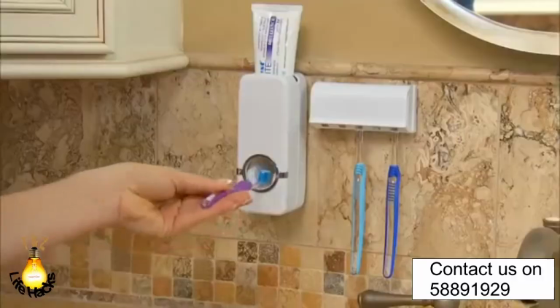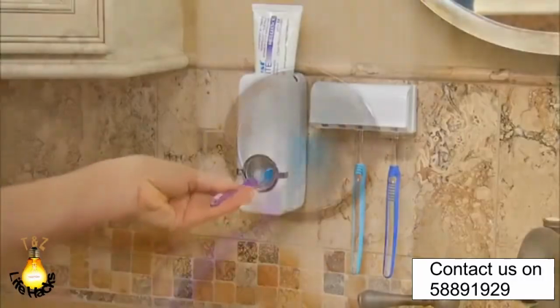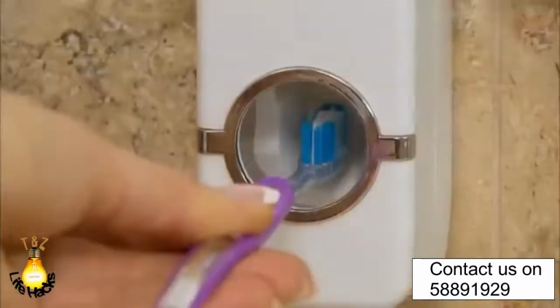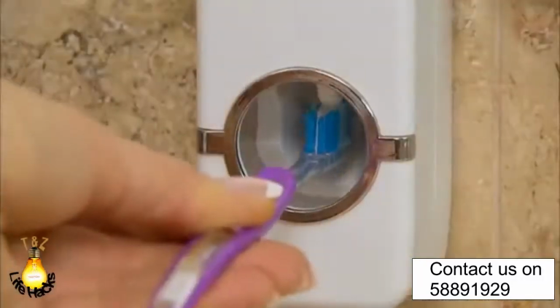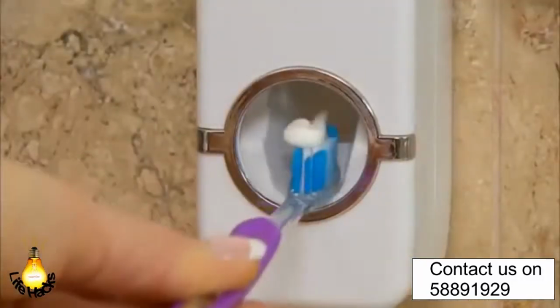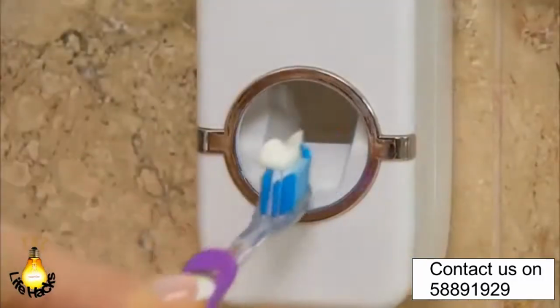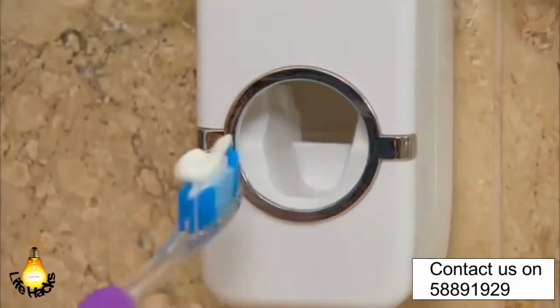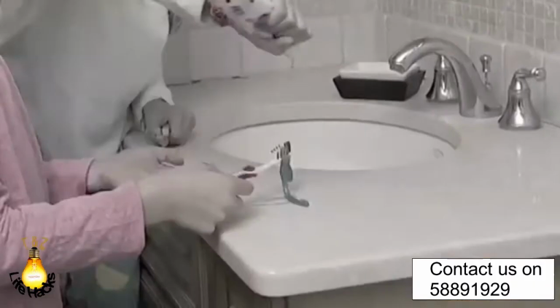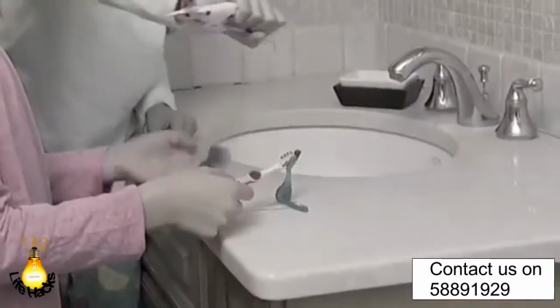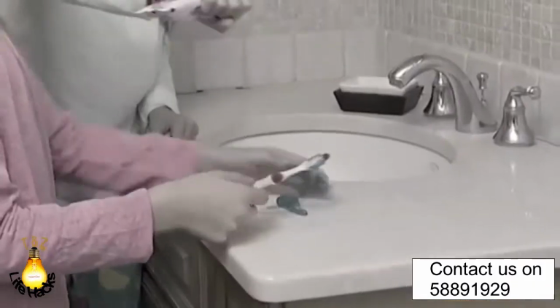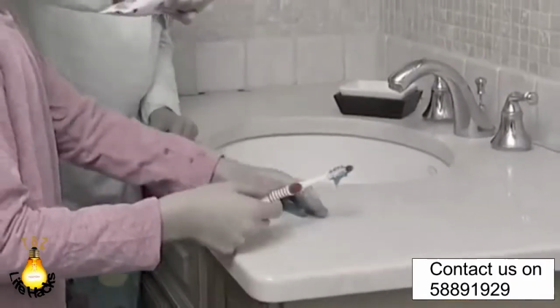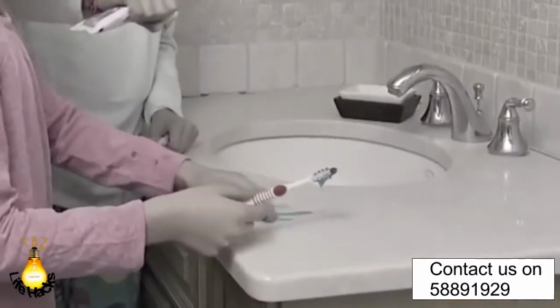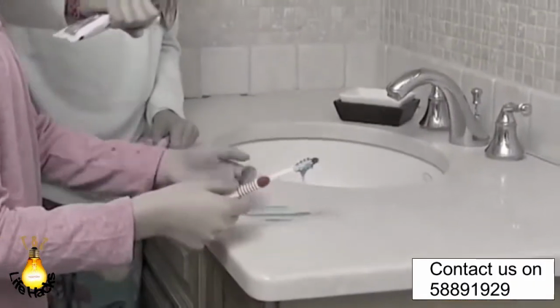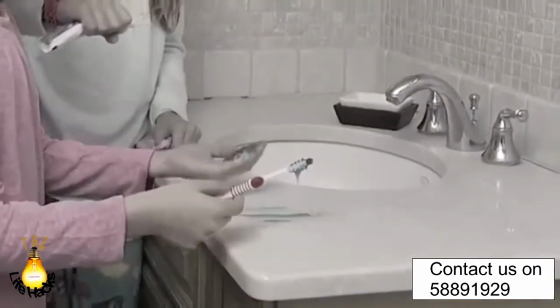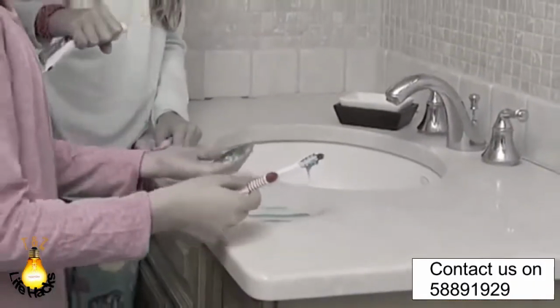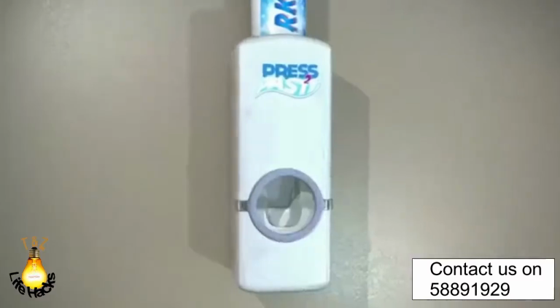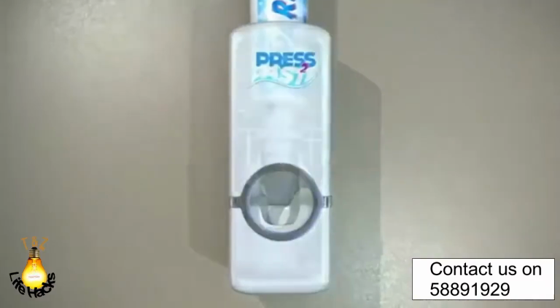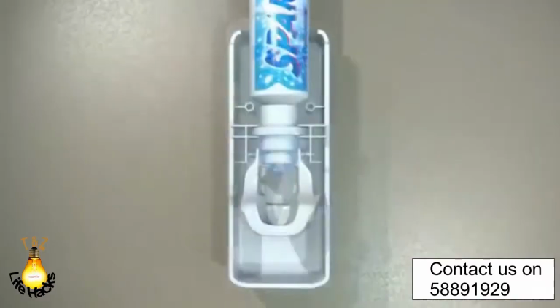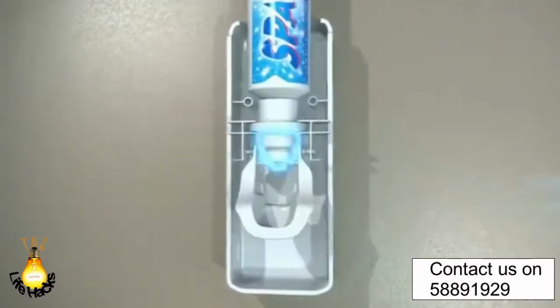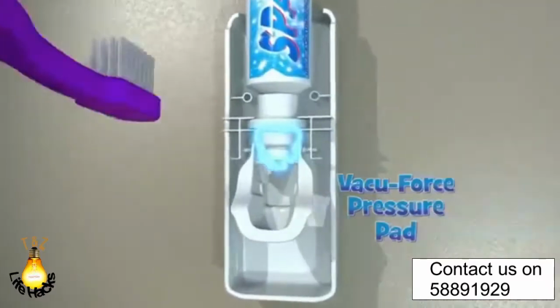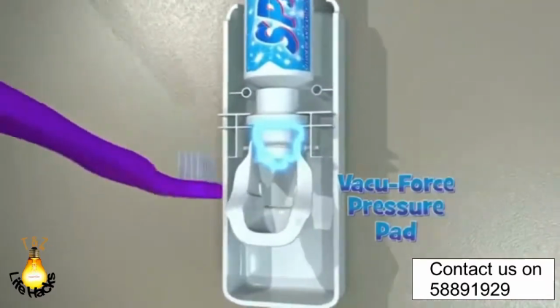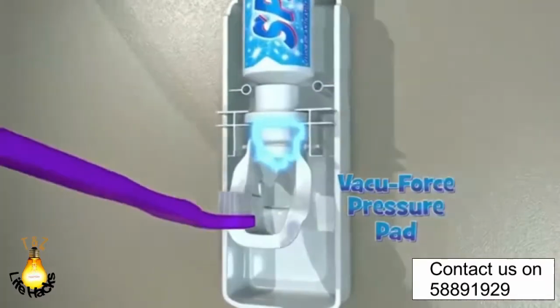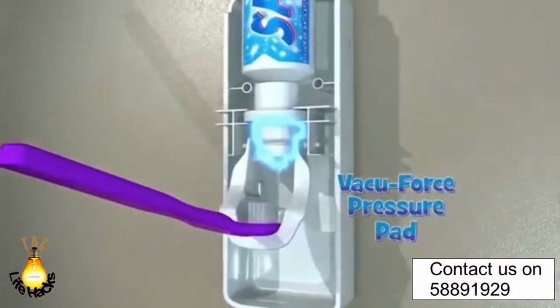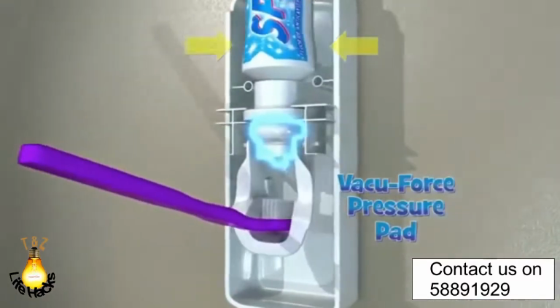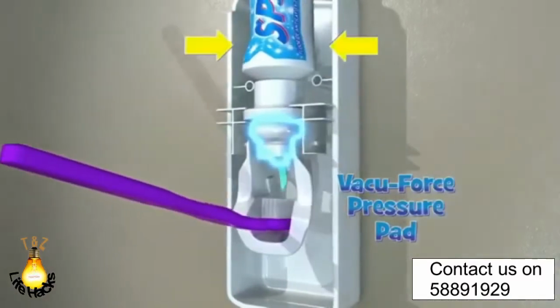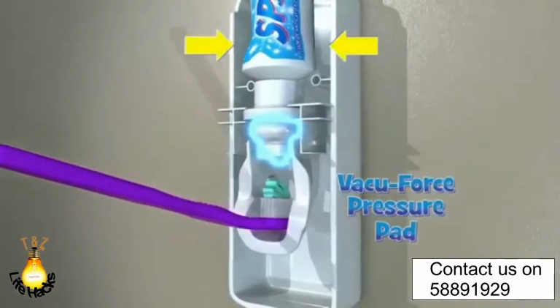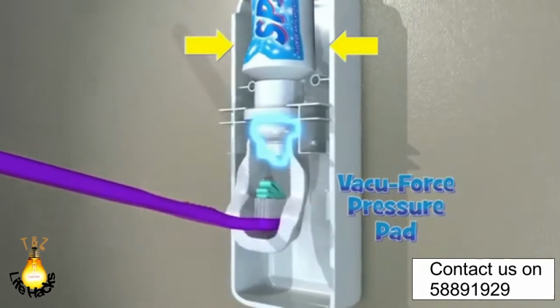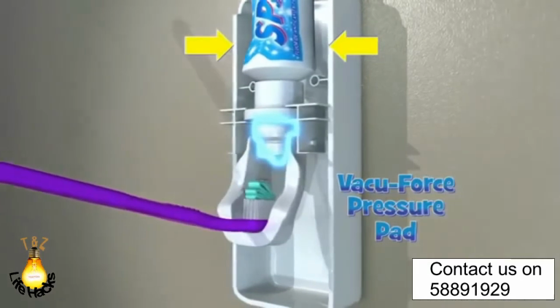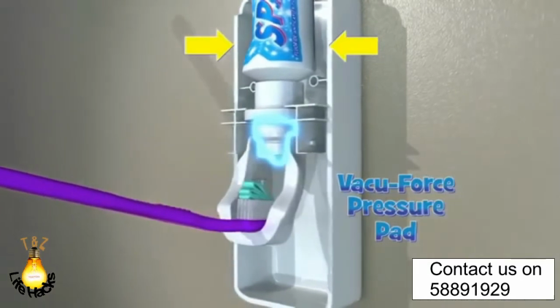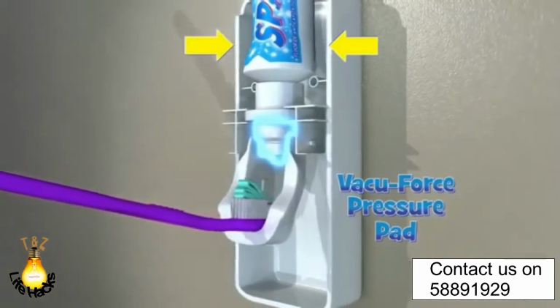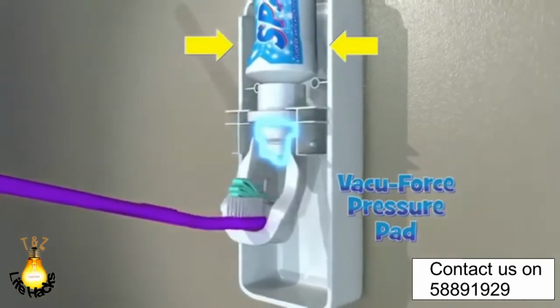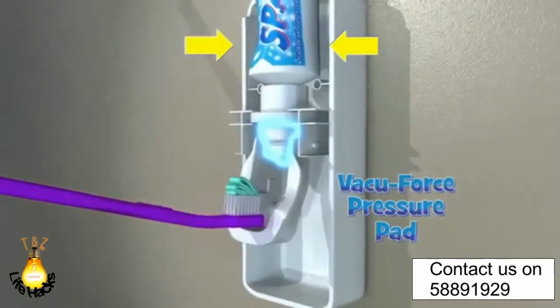Just push and Press-to-Paste. No more mess, no more dirty counters. The secret is the patented Vacu-Force Pressure Pad that releases the perfect amount of toothpaste from any size tube.